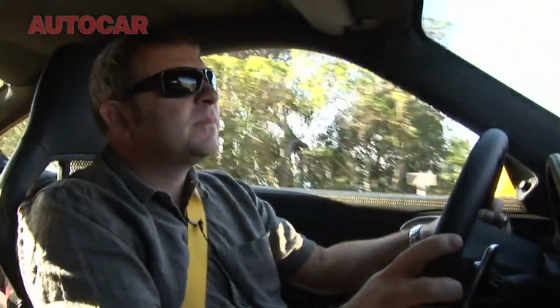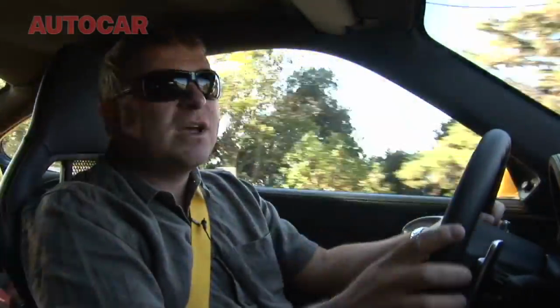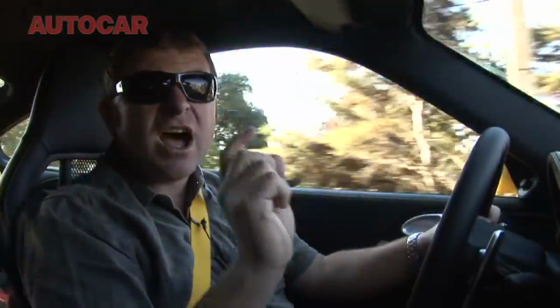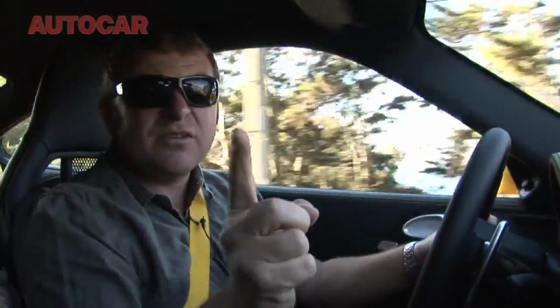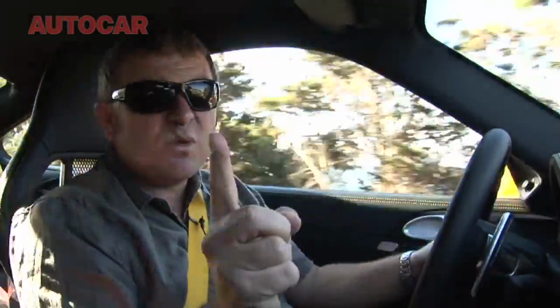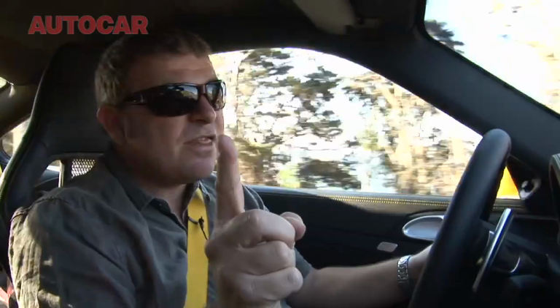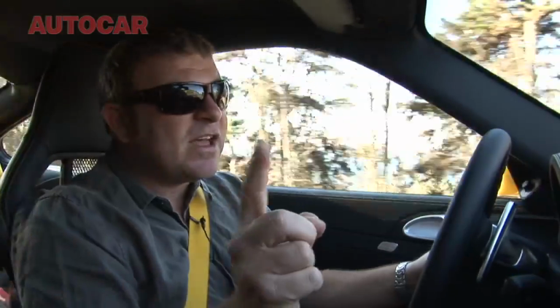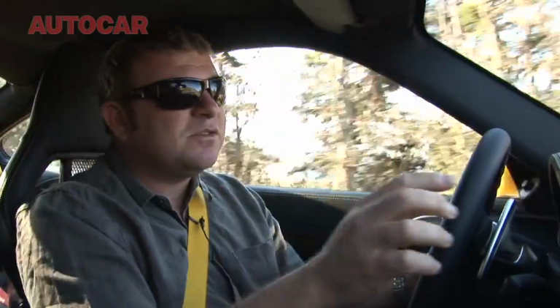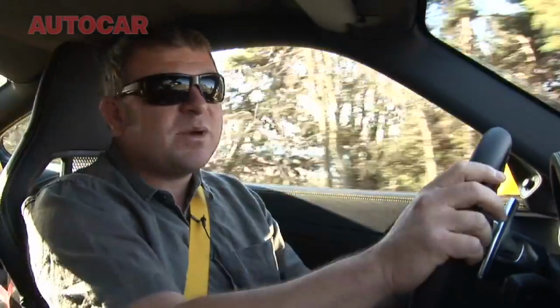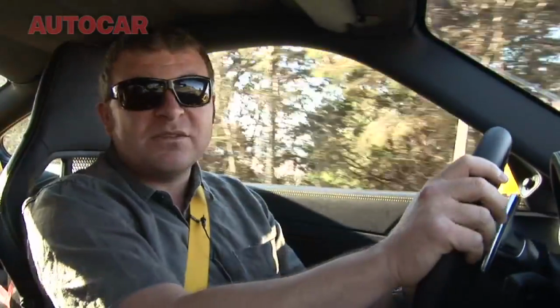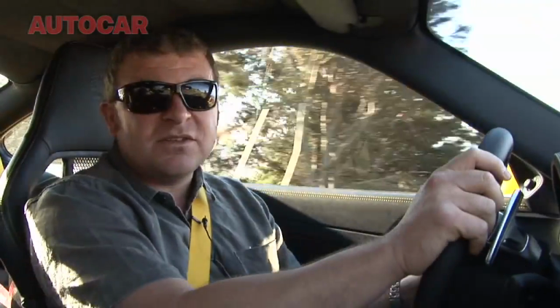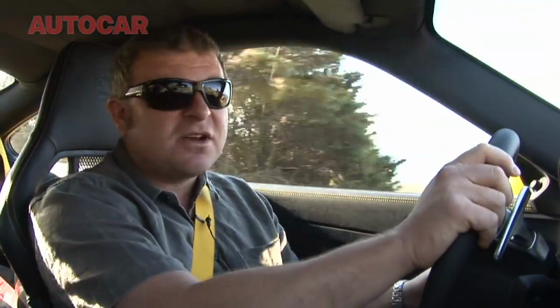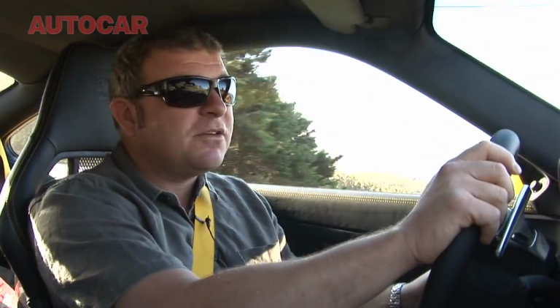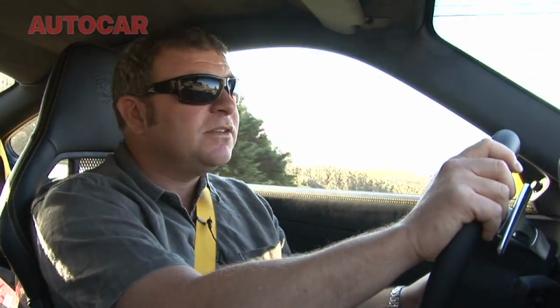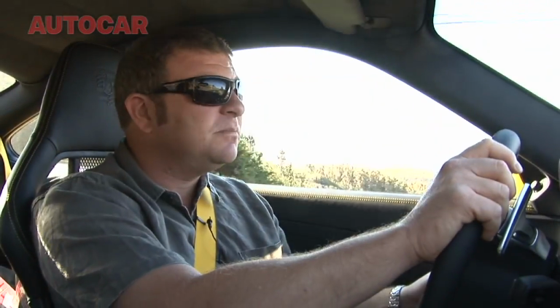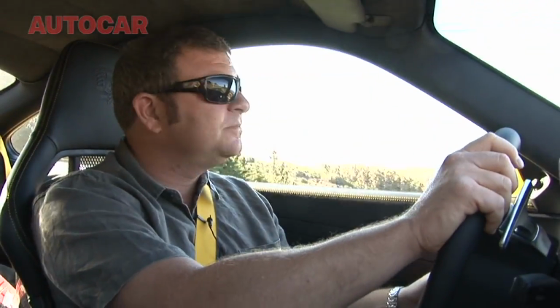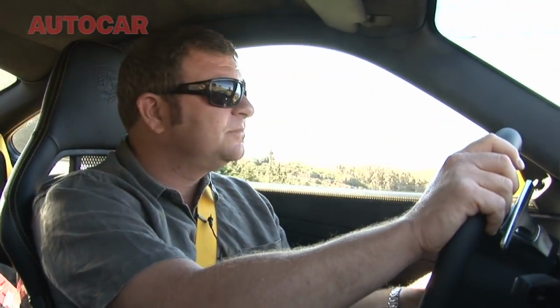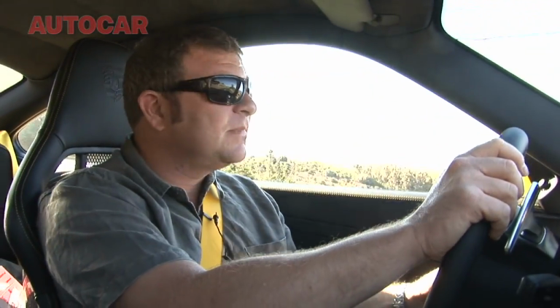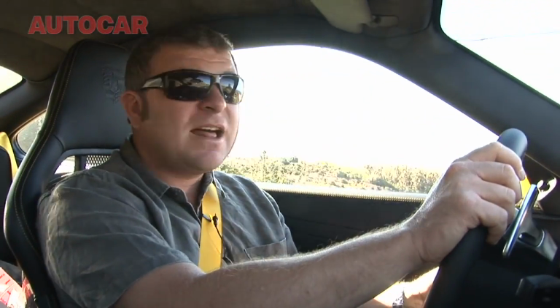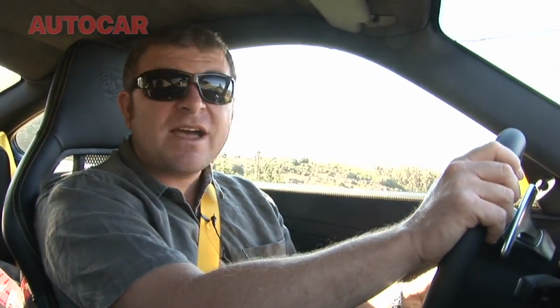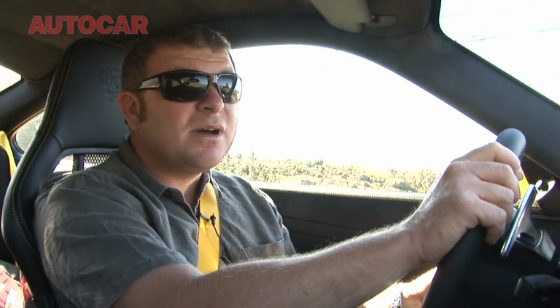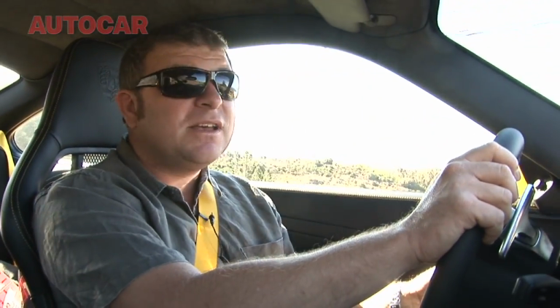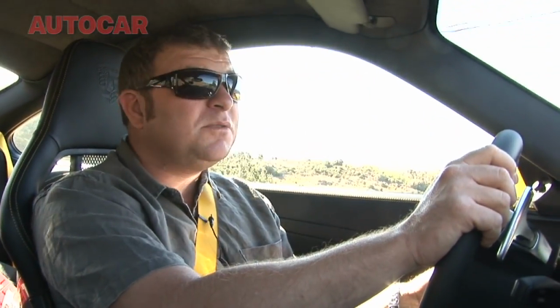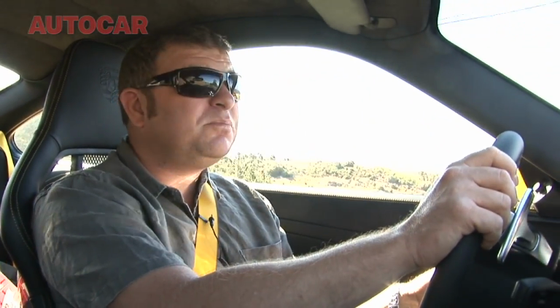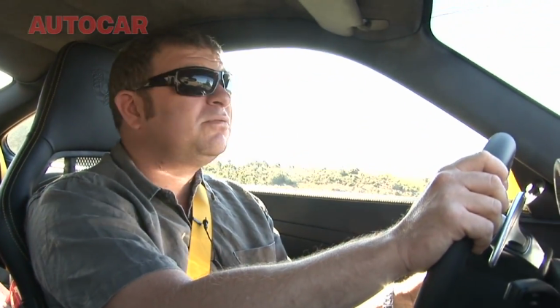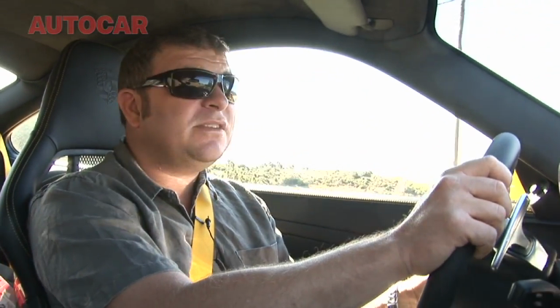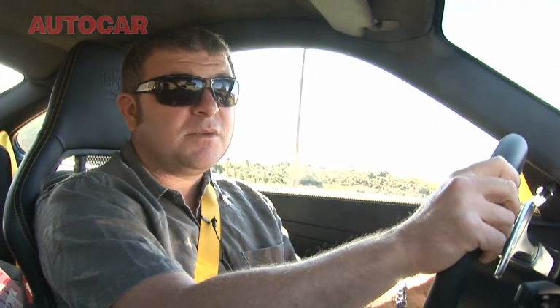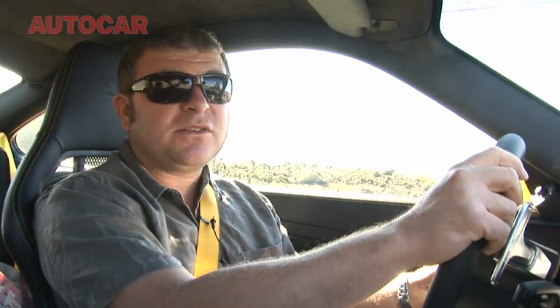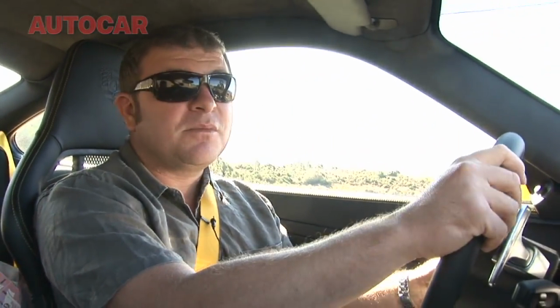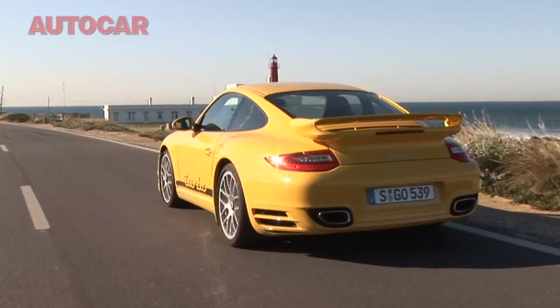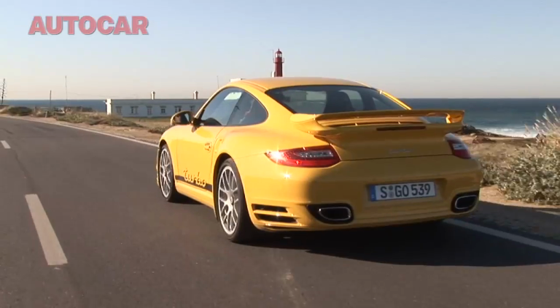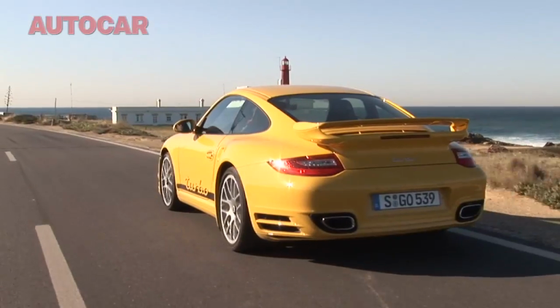One hundred and one thousand pounds this car is. At that money, it's pretty much unbeatable.